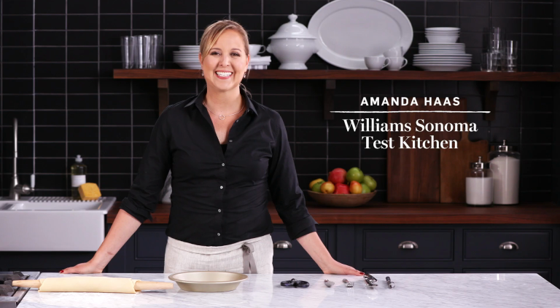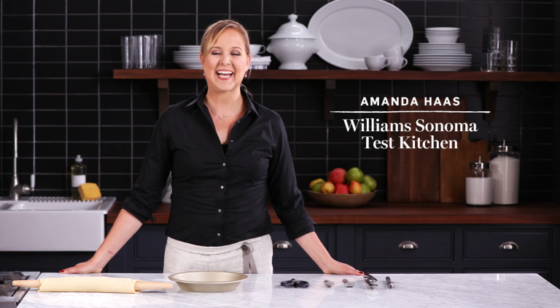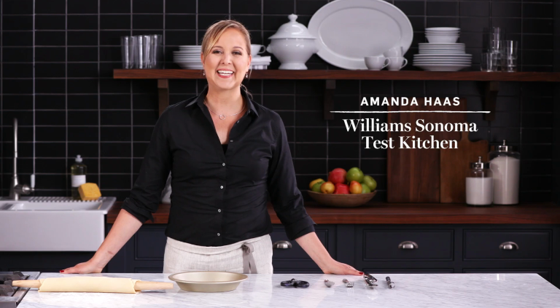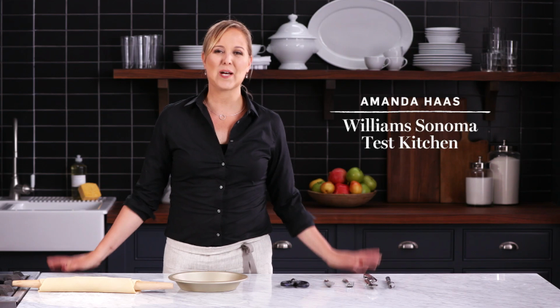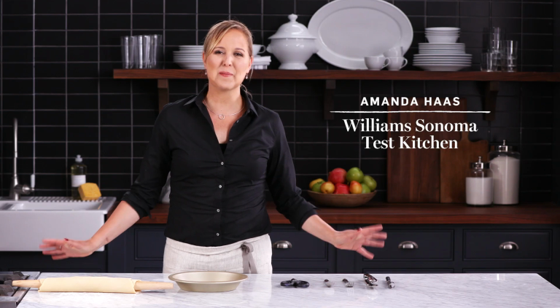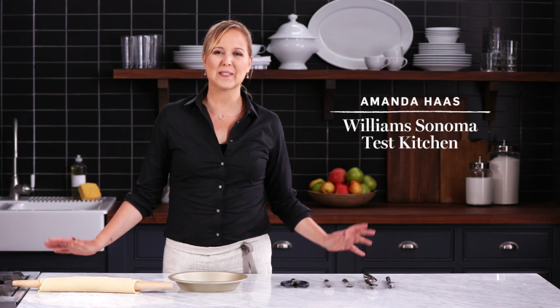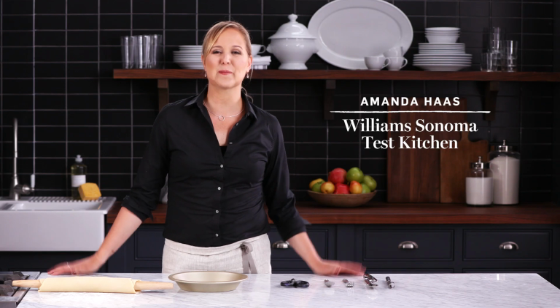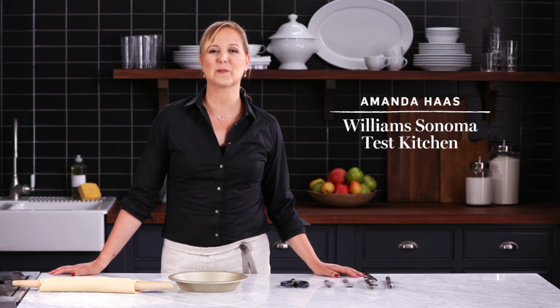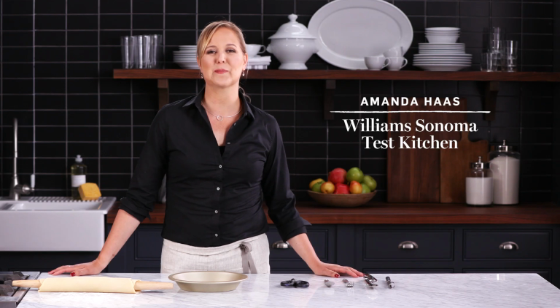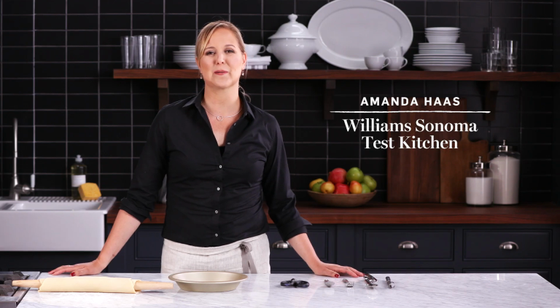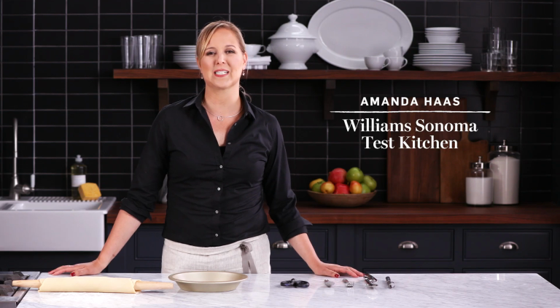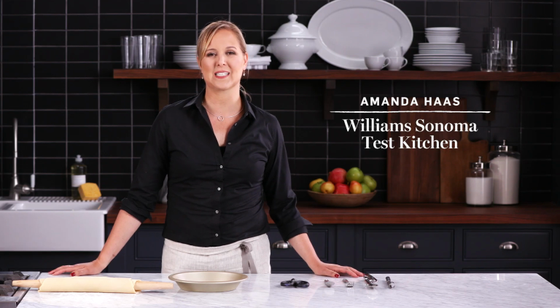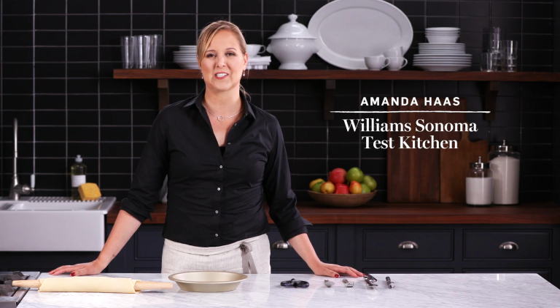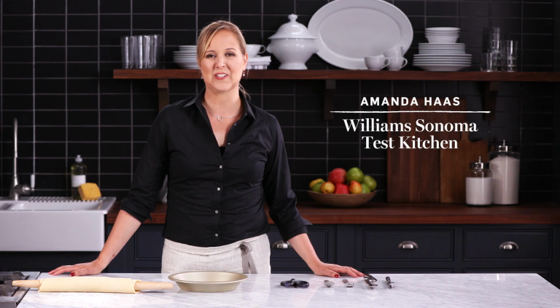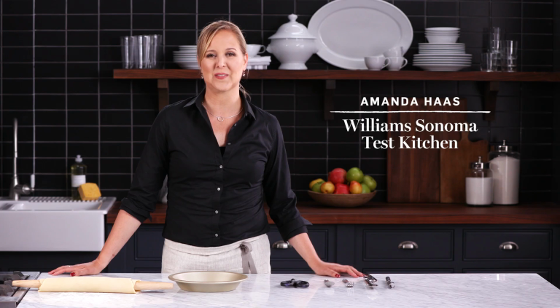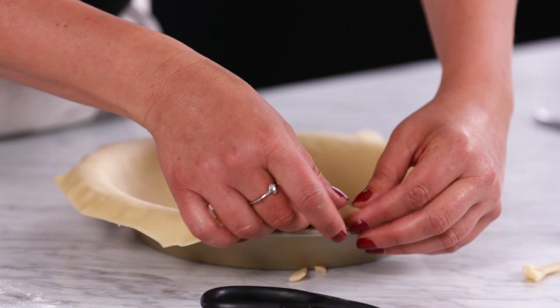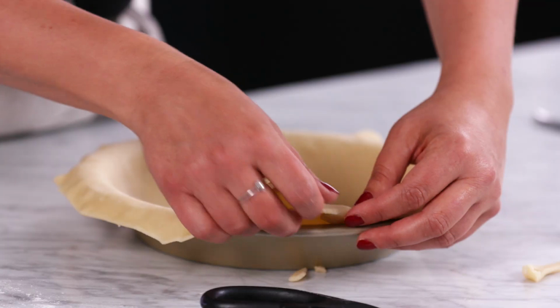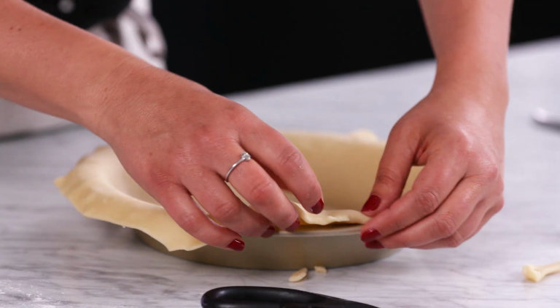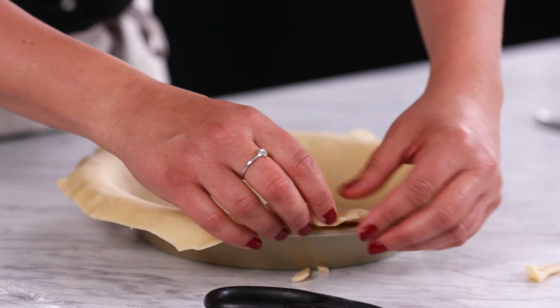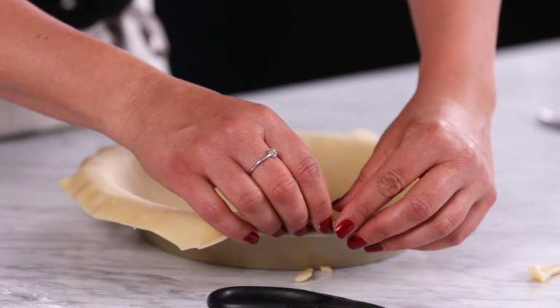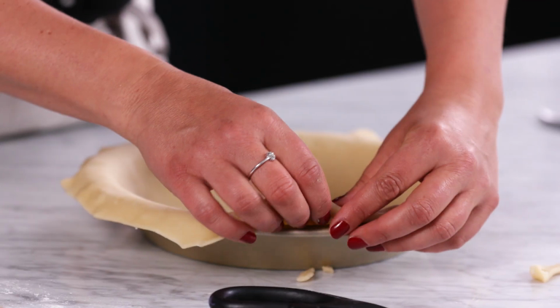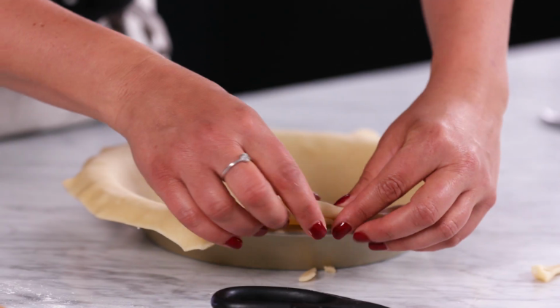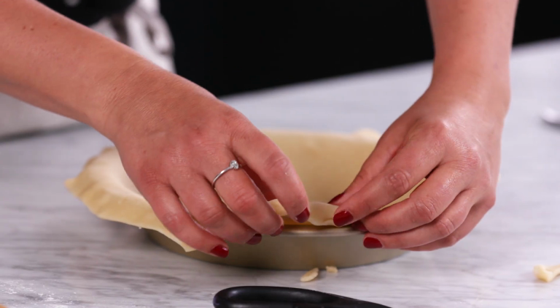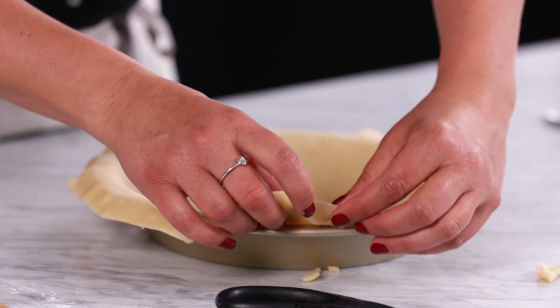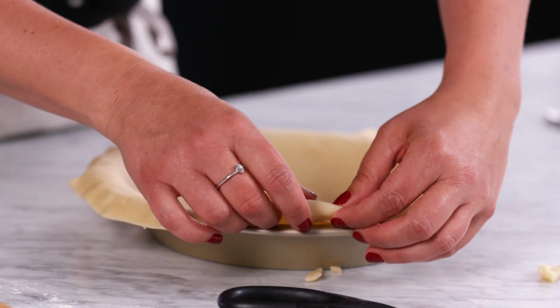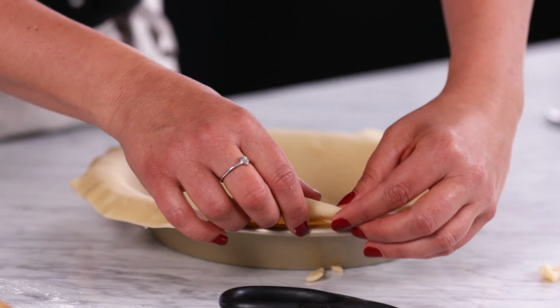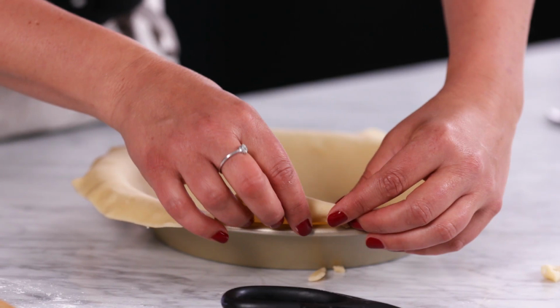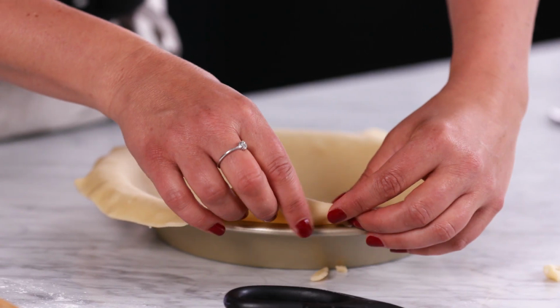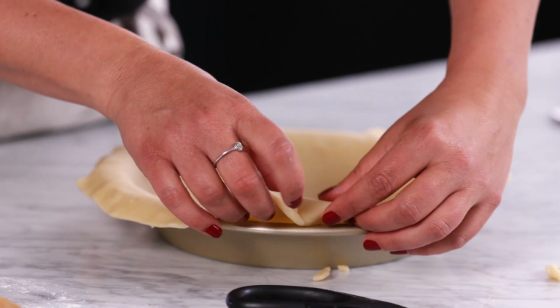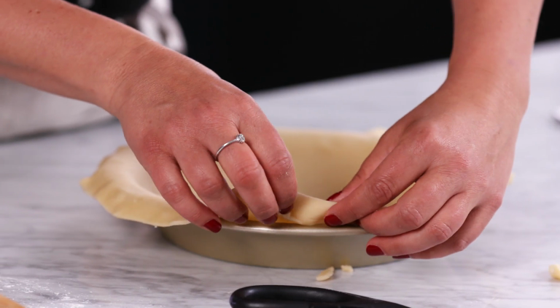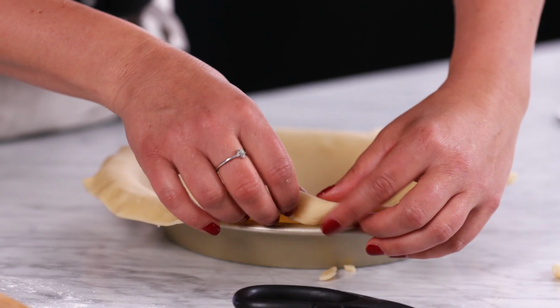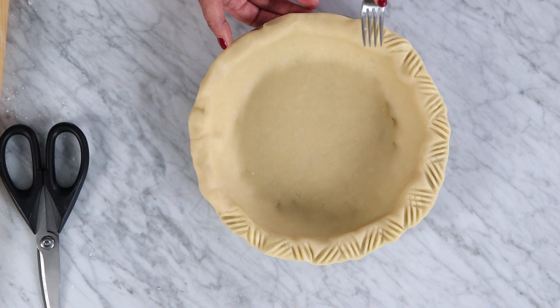Hi, I'm Amanda from the Williams-Sonoma Test Kitchen, and today I'm going to show you some really cool ways to decorate your pie crust.